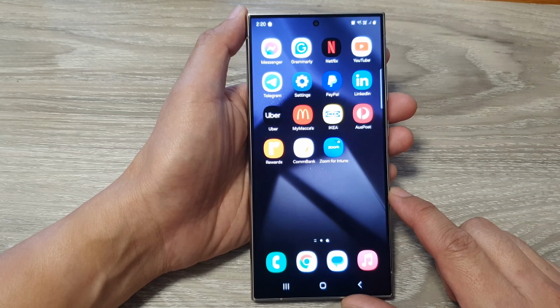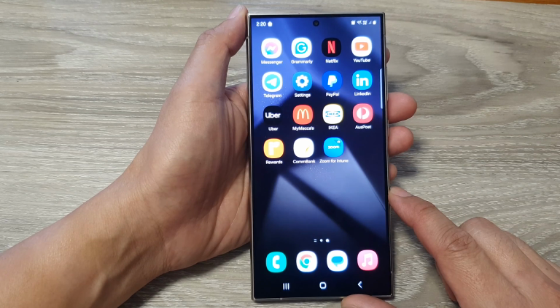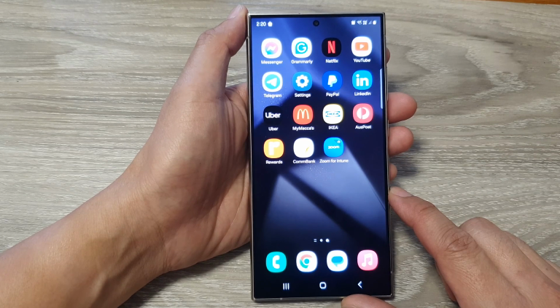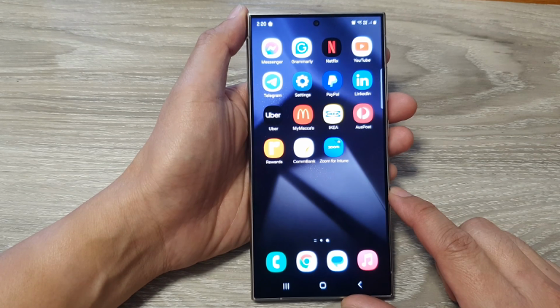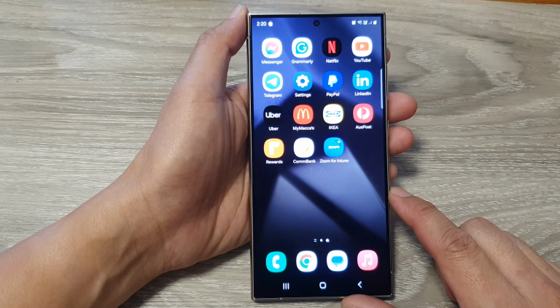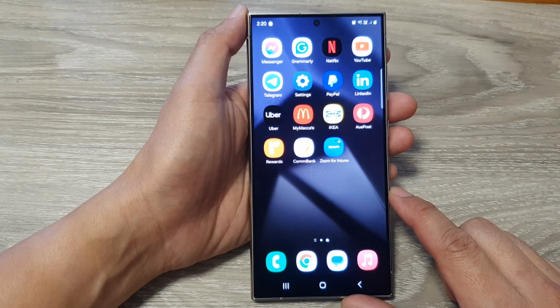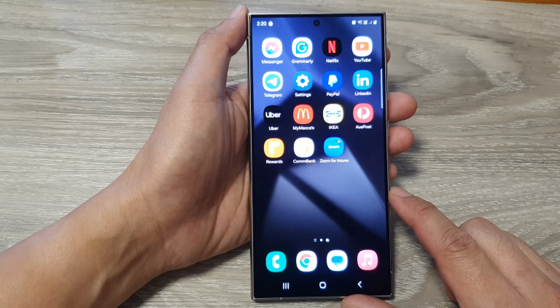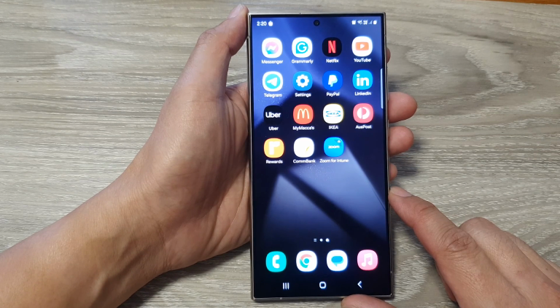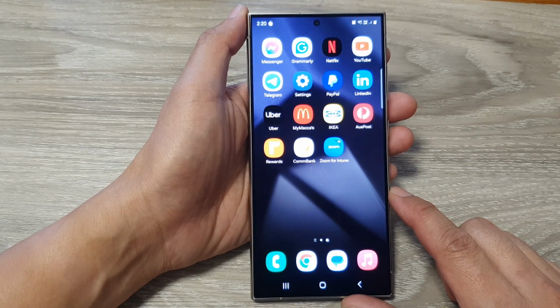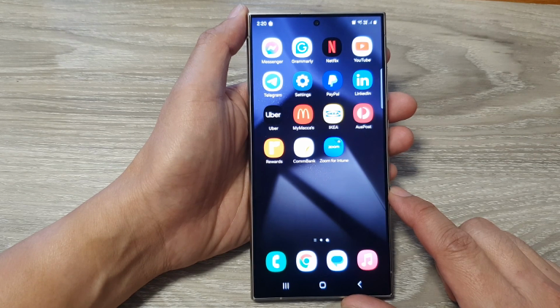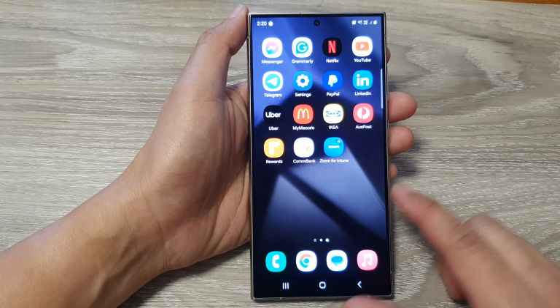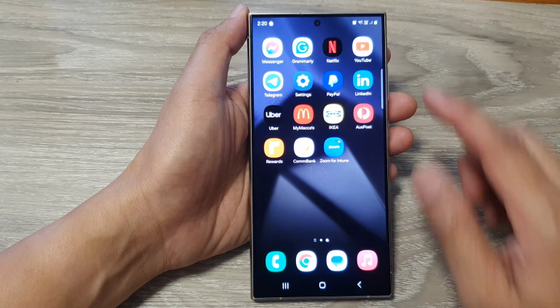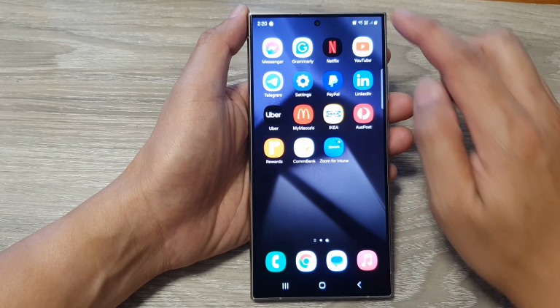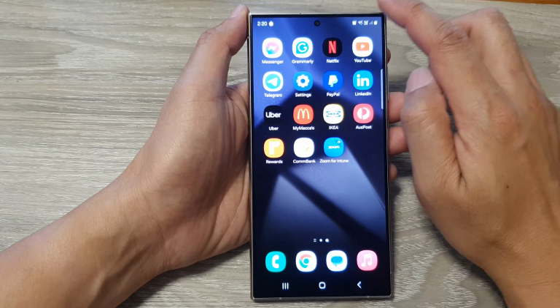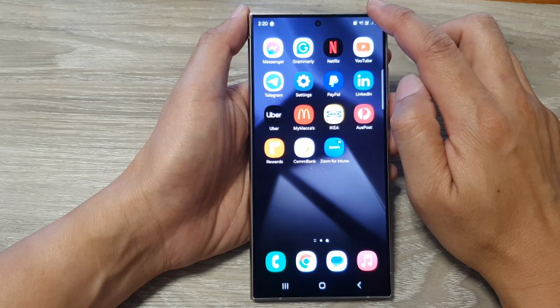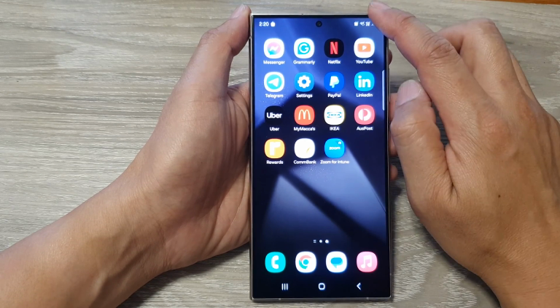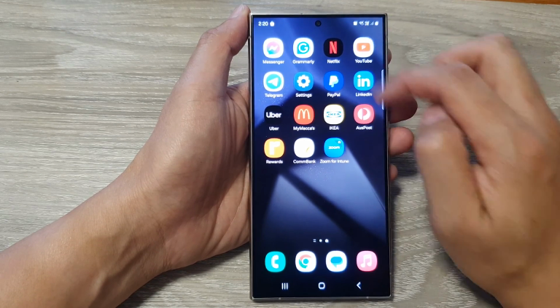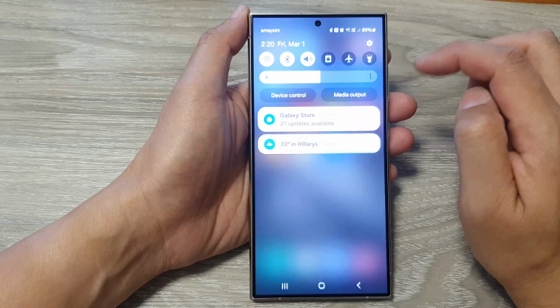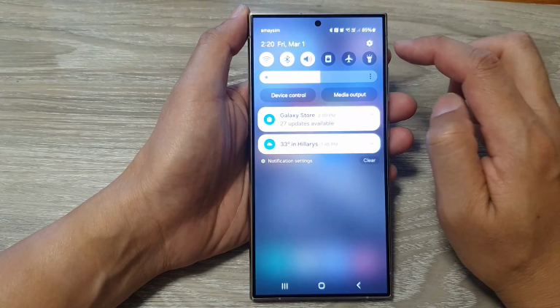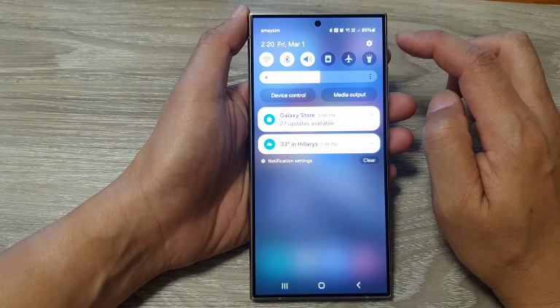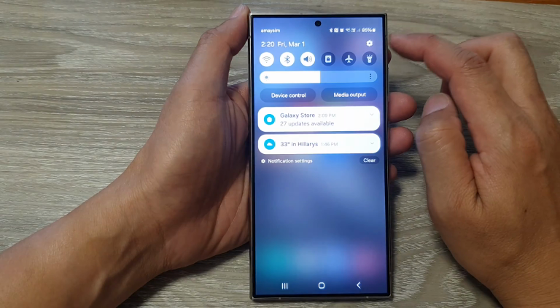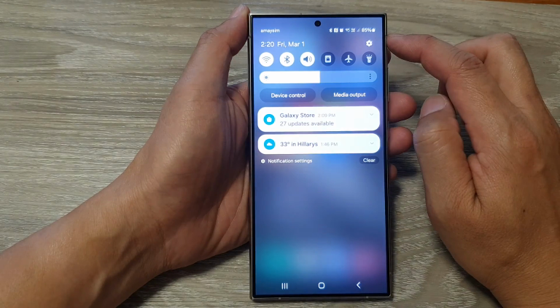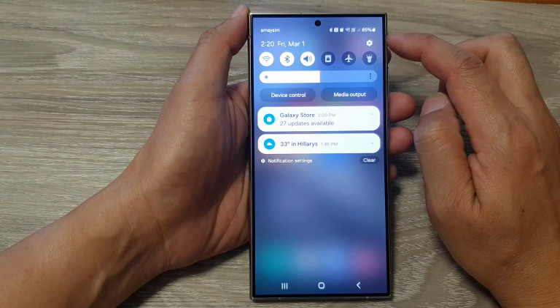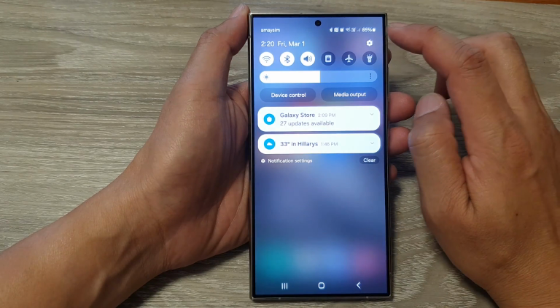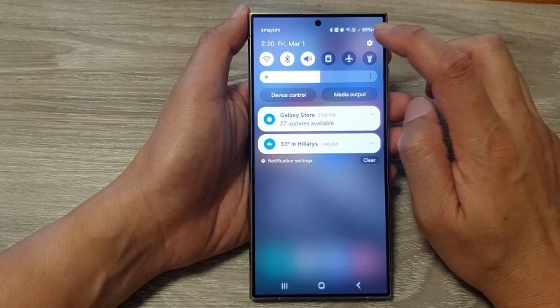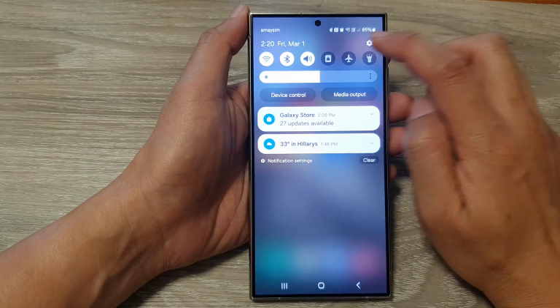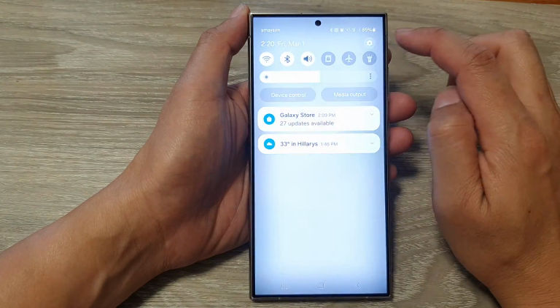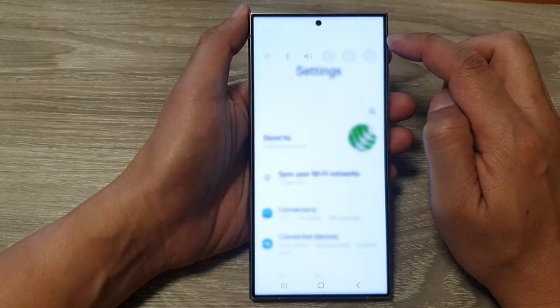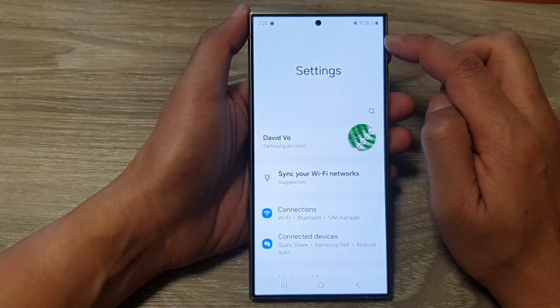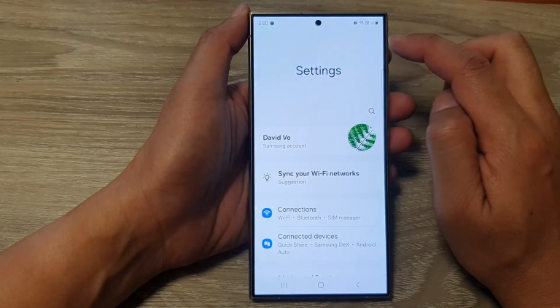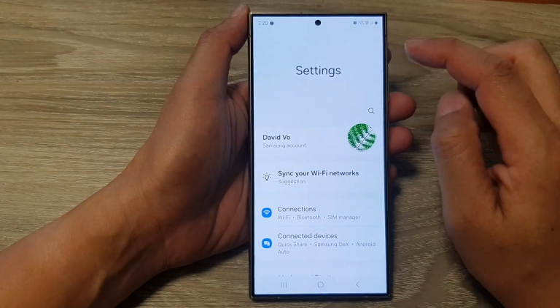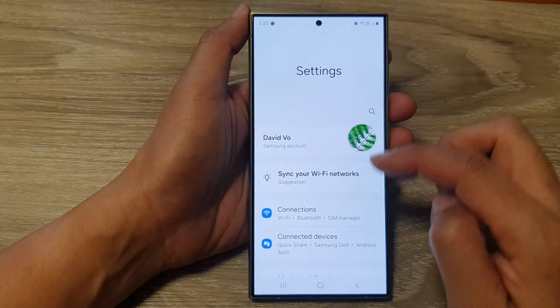From the home screen, swipe down at the top to open up quick settings, then tap on the settings icon.